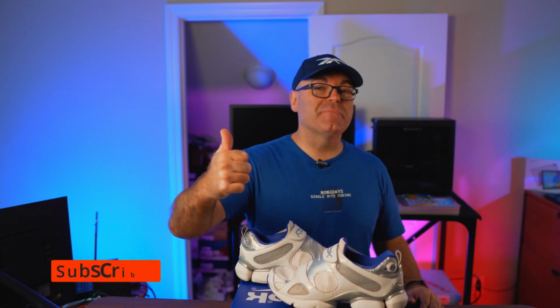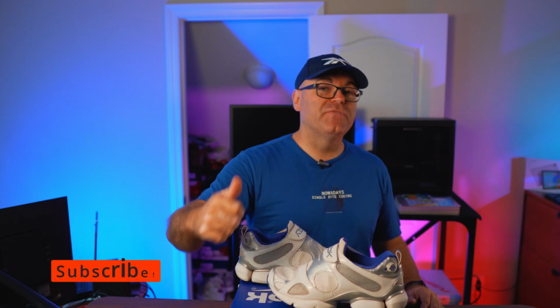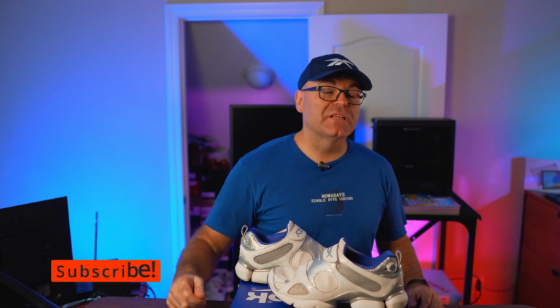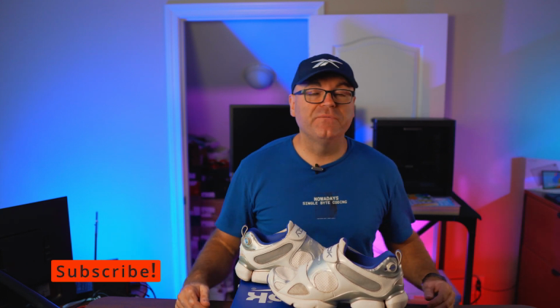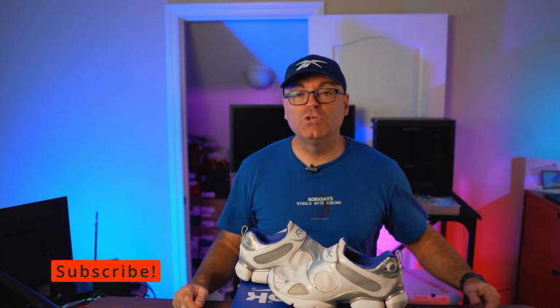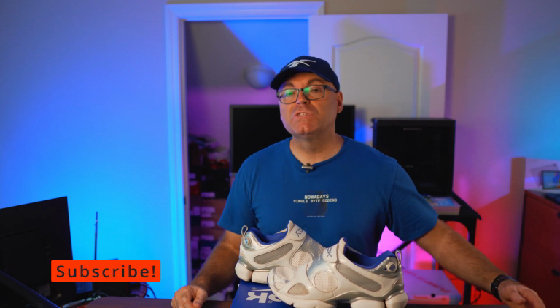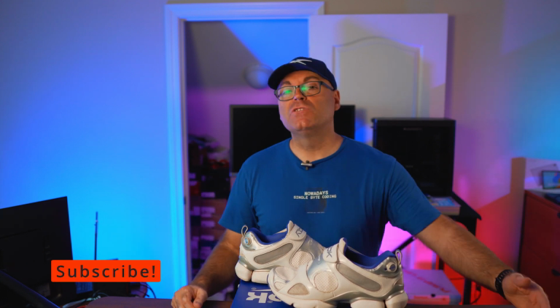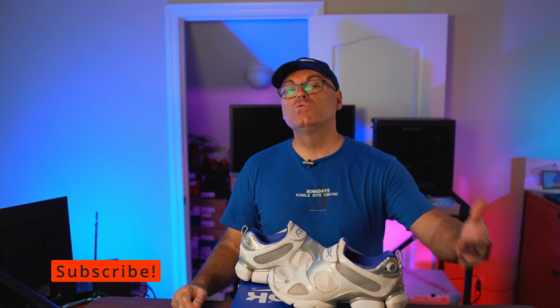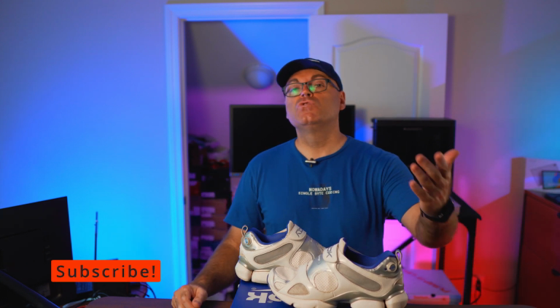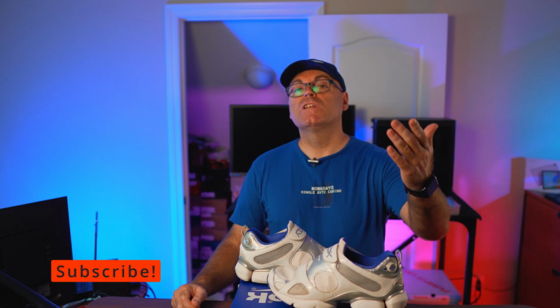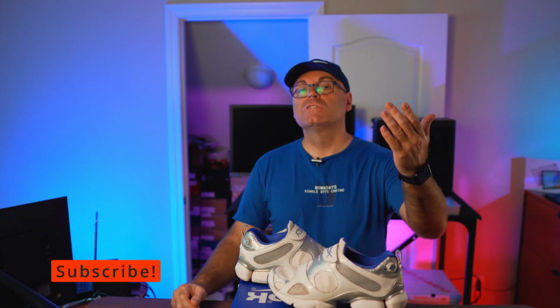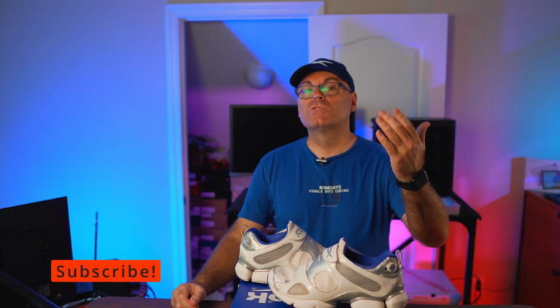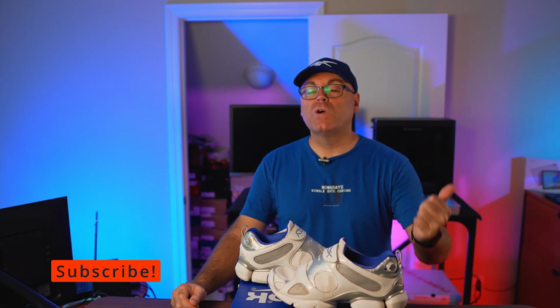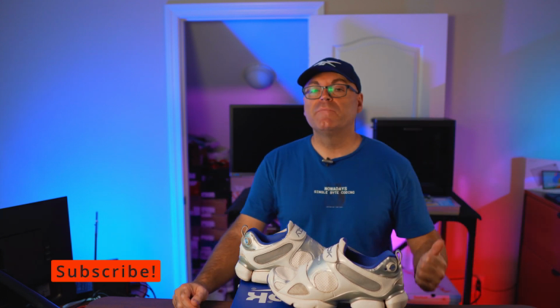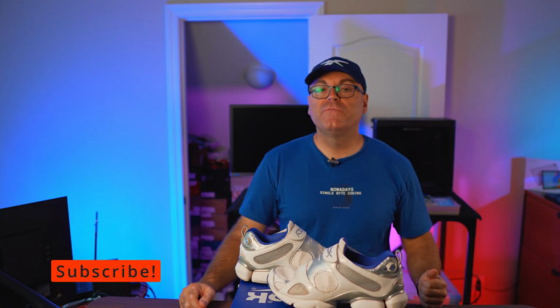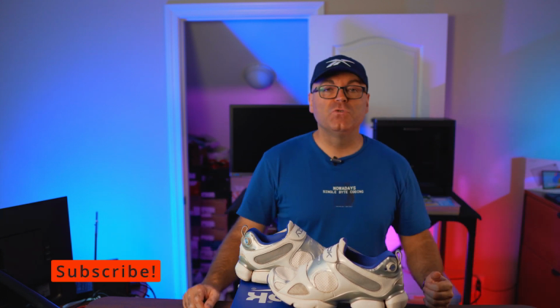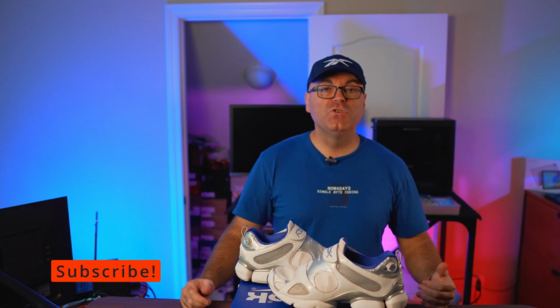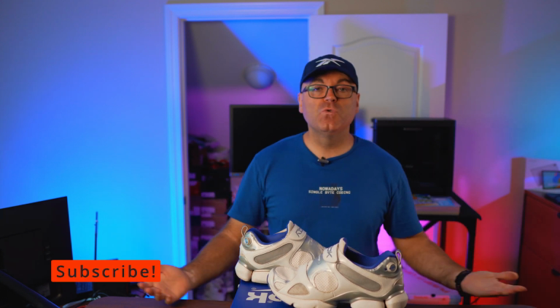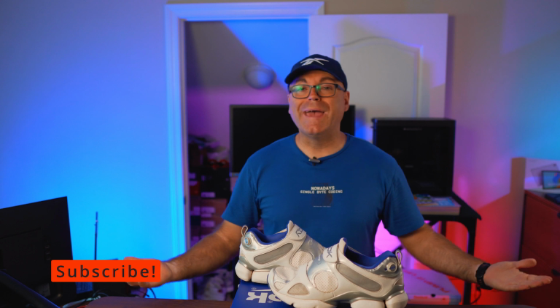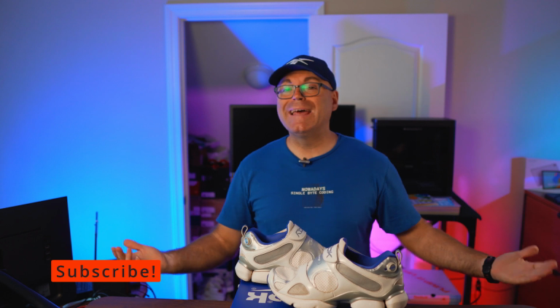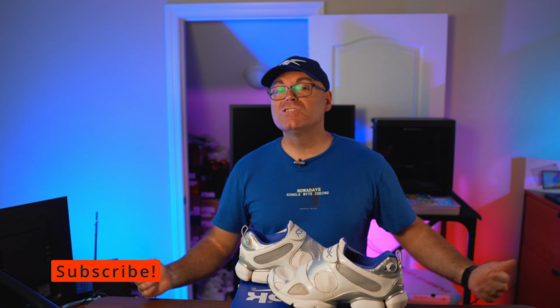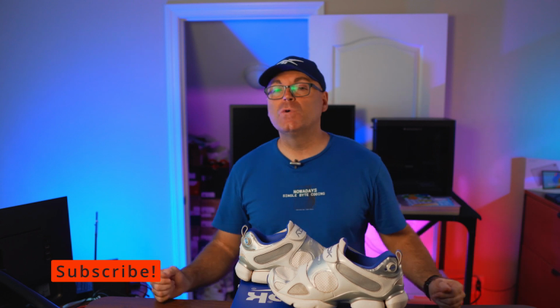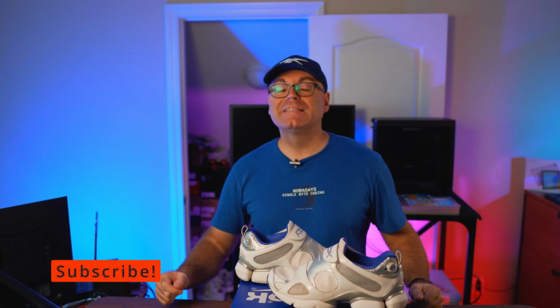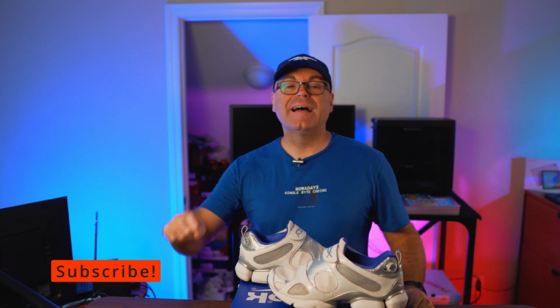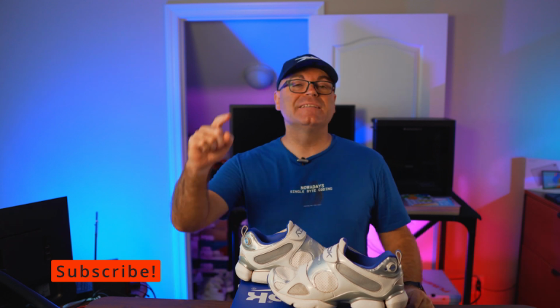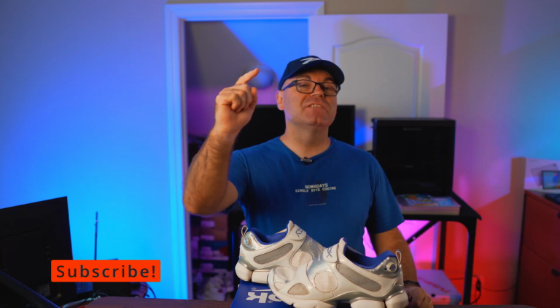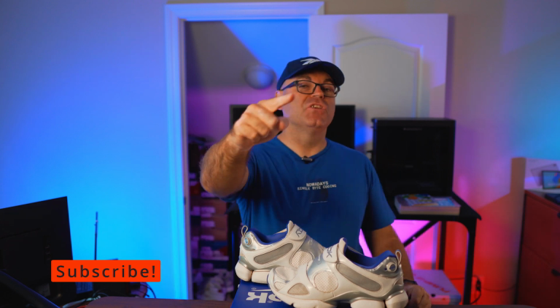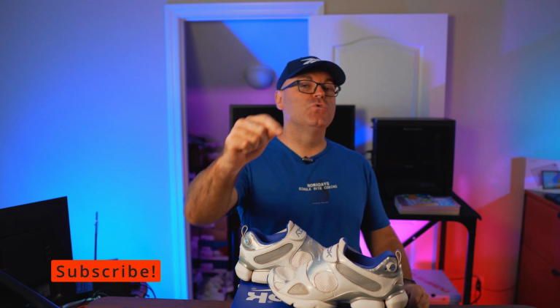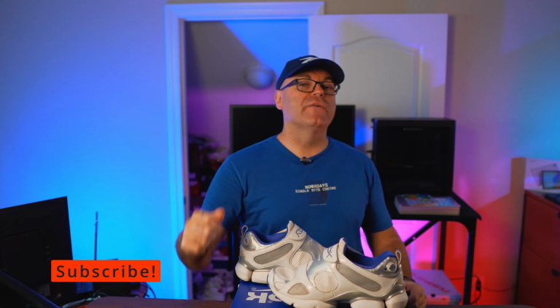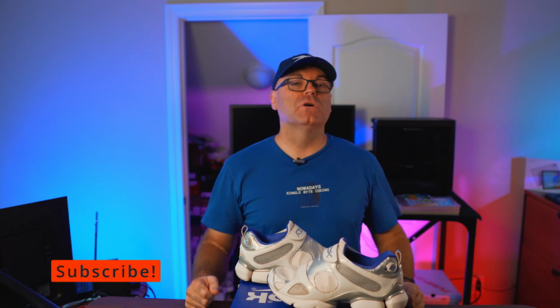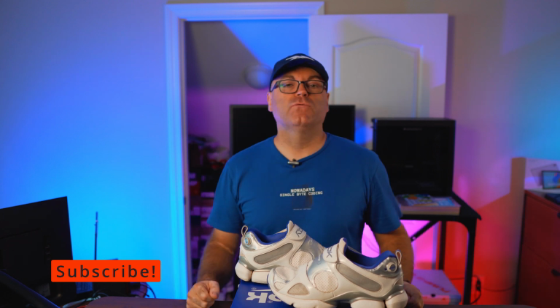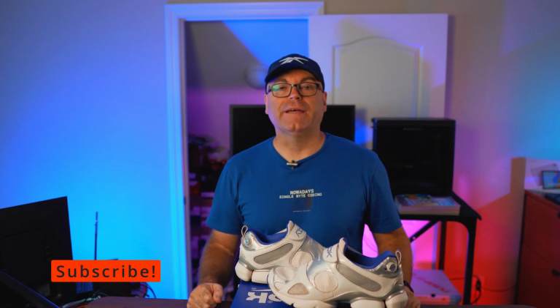That's pretty much it guys. Hit the thumbs up if you liked the video, stay tuned to the channel, subscribe if you're new, and as always, have a wonderful day.